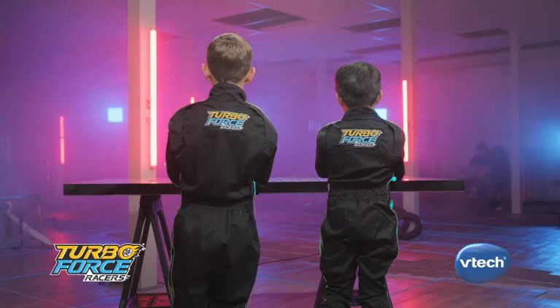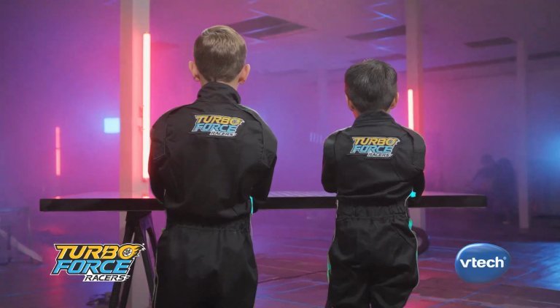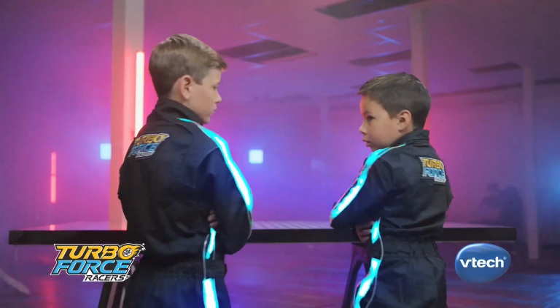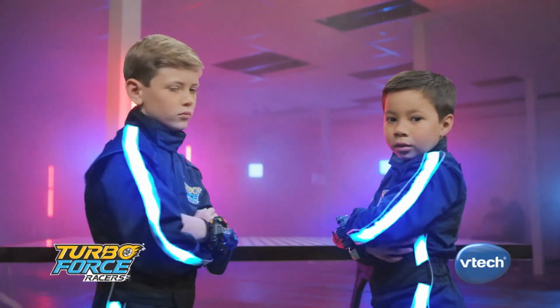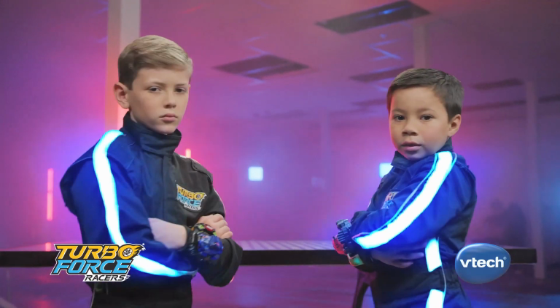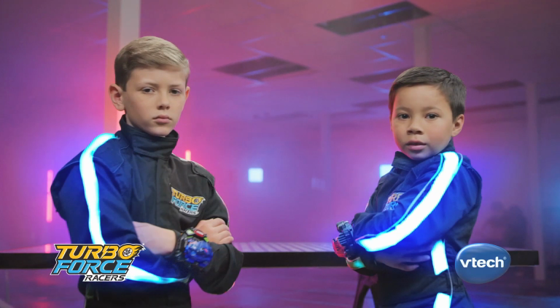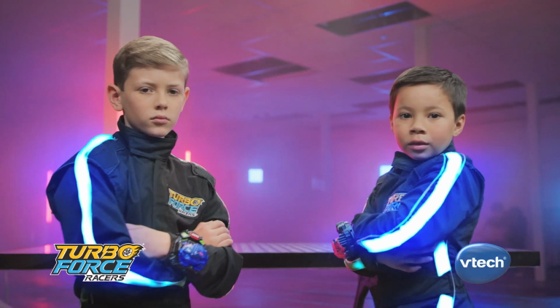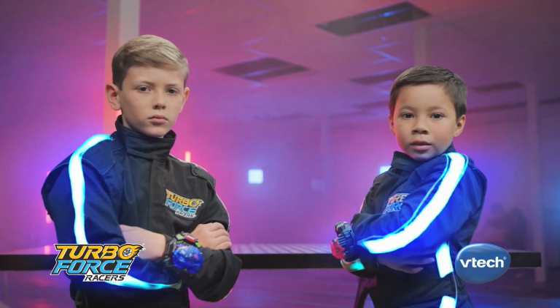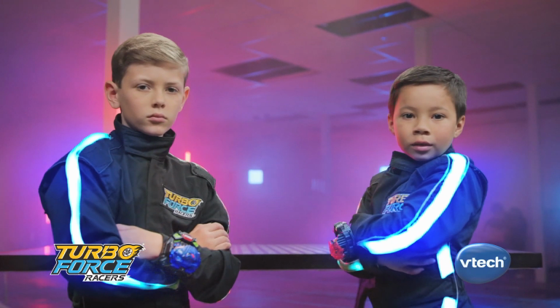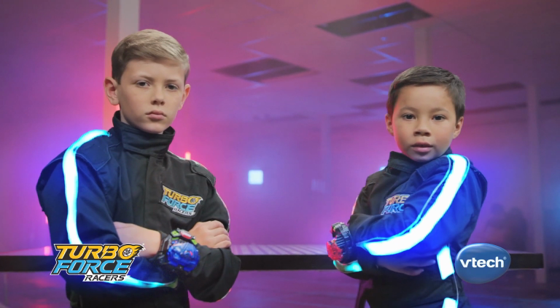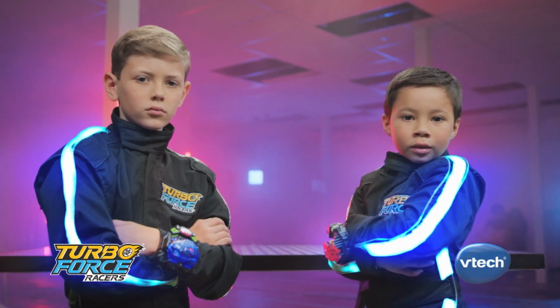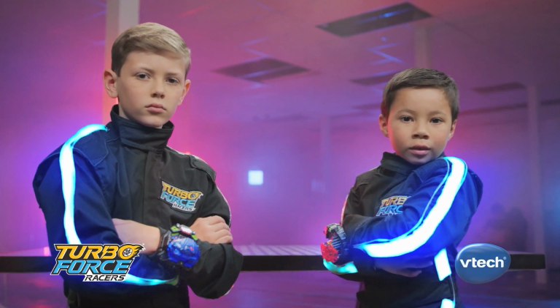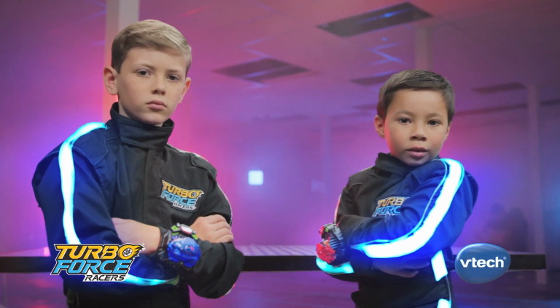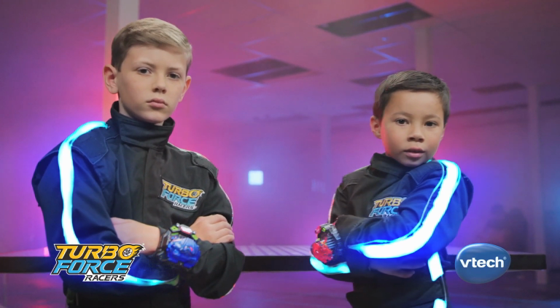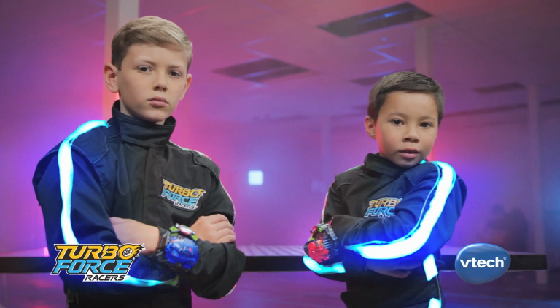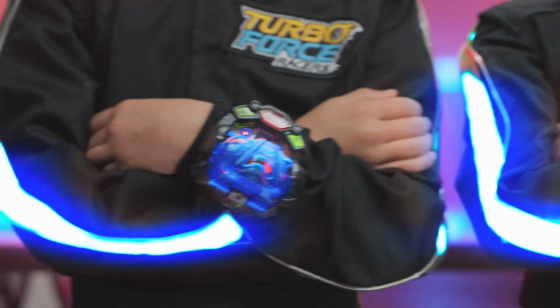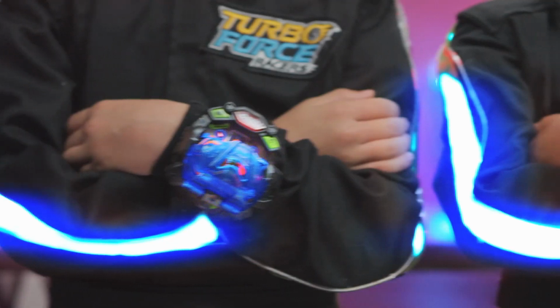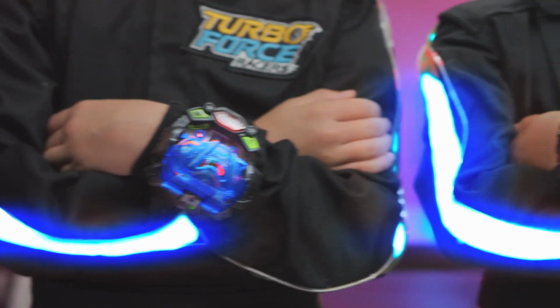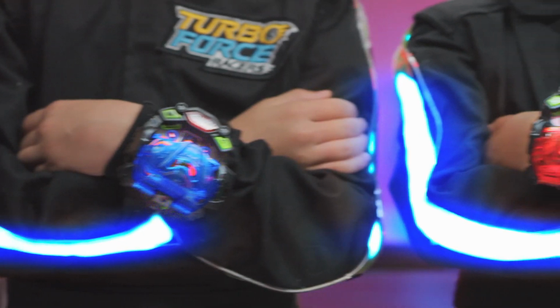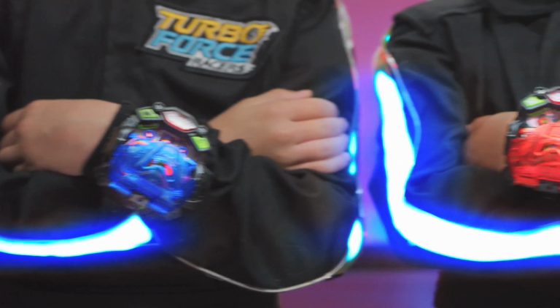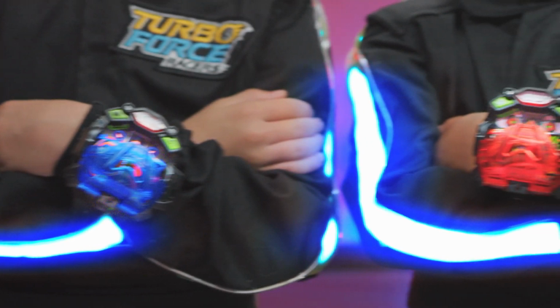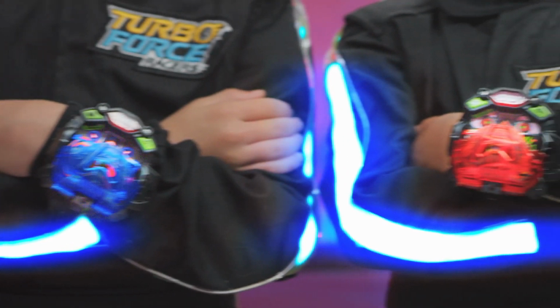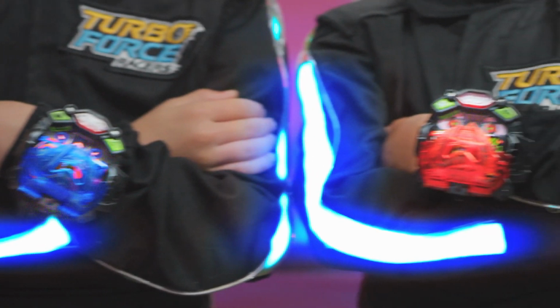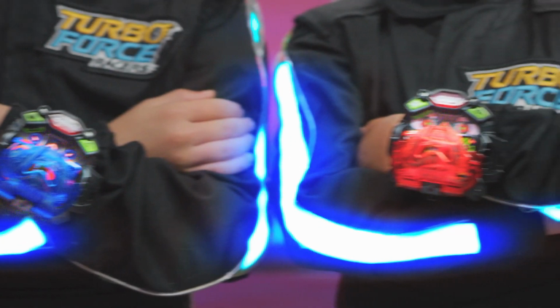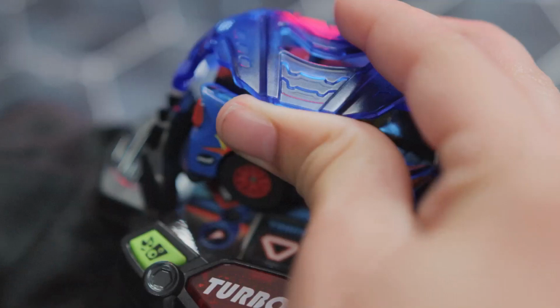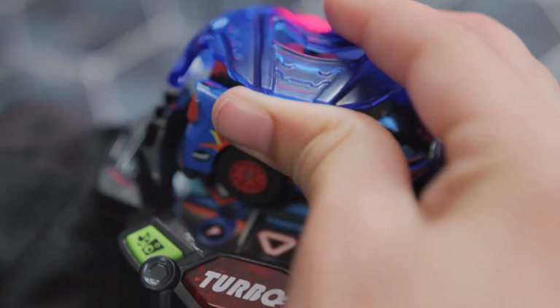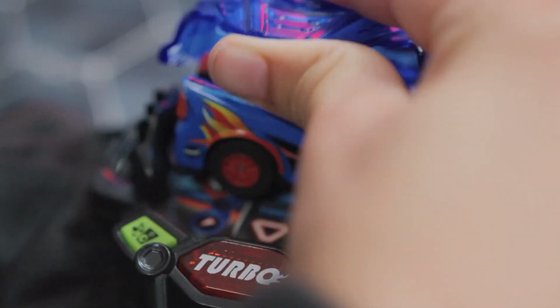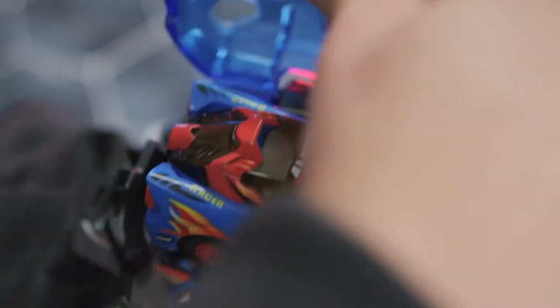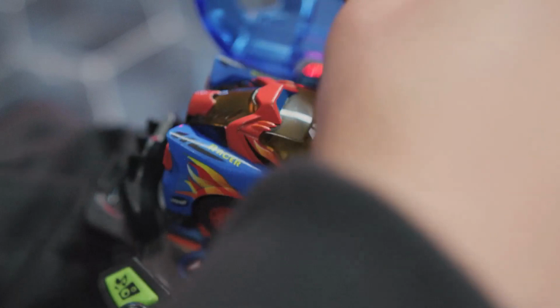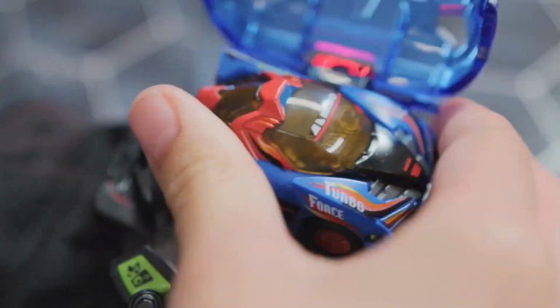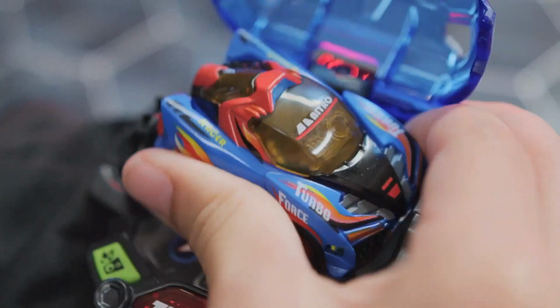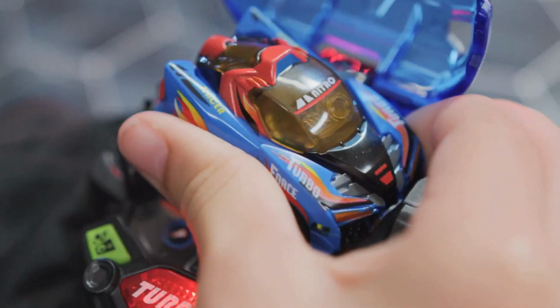The future of racing is on your wrist. Carry the power to race any place, any time.